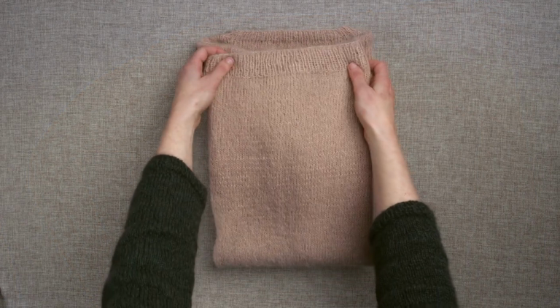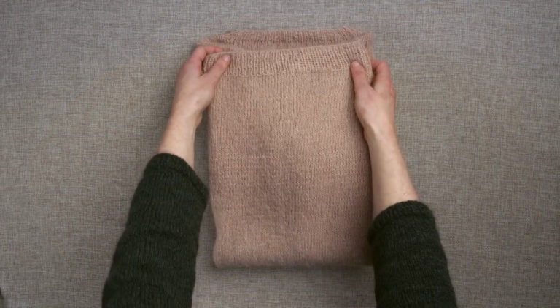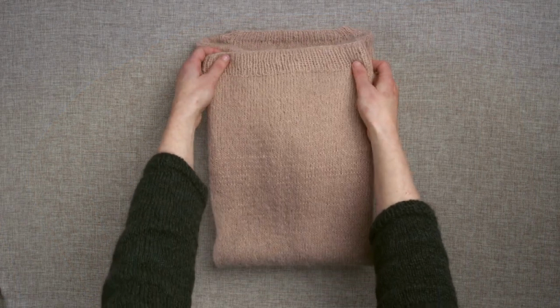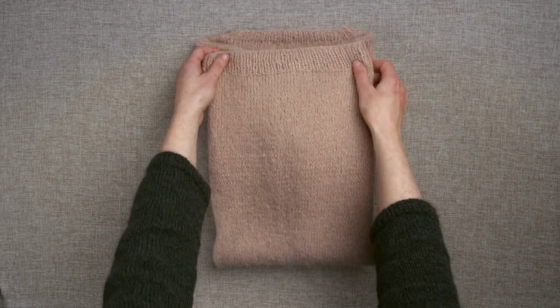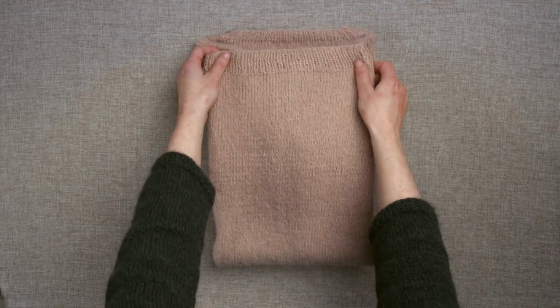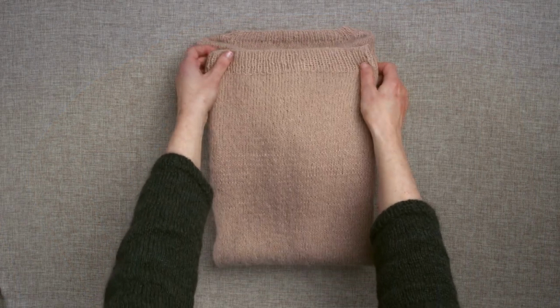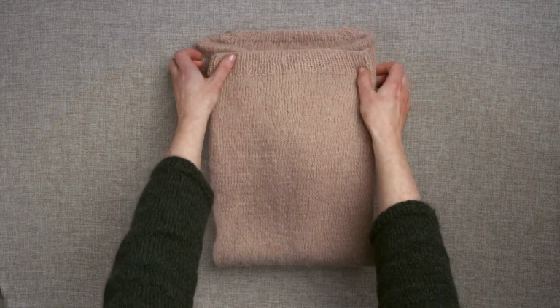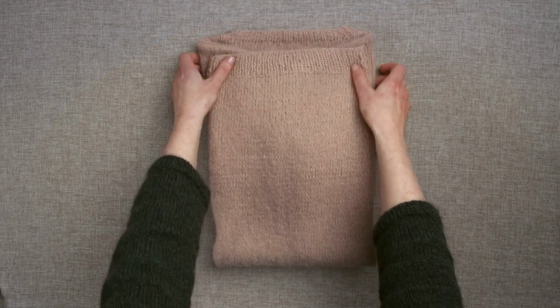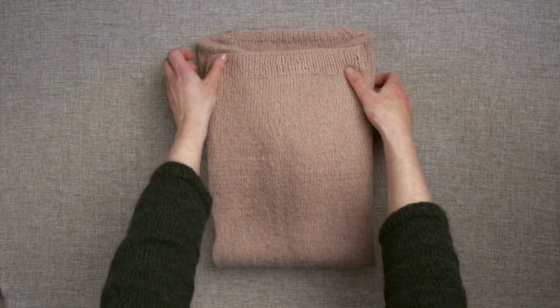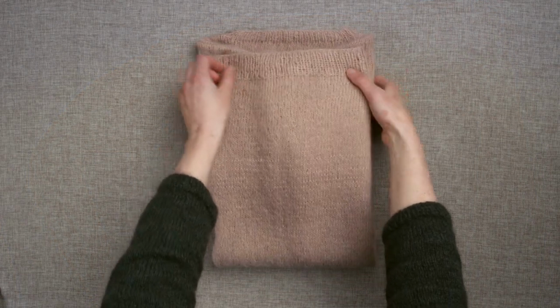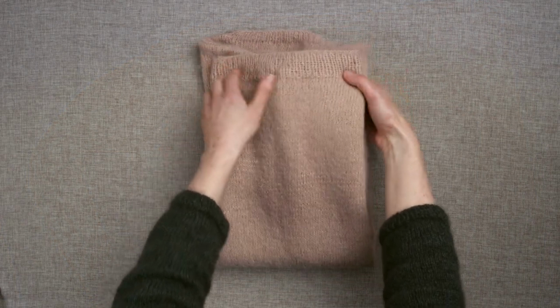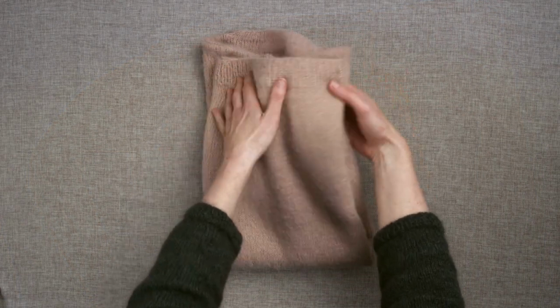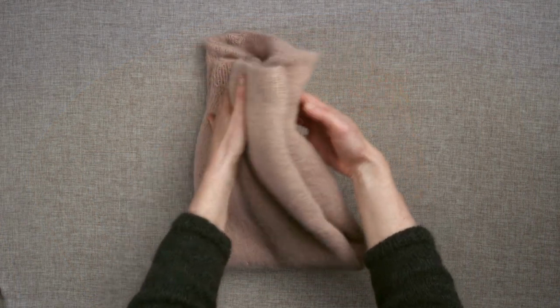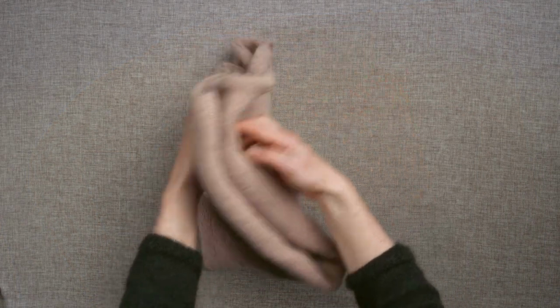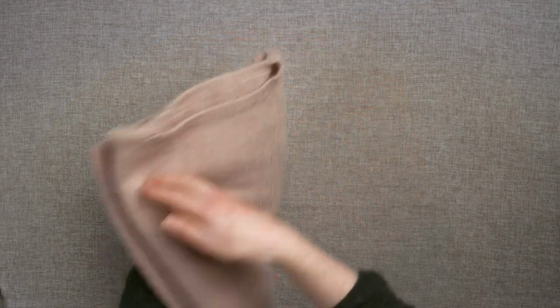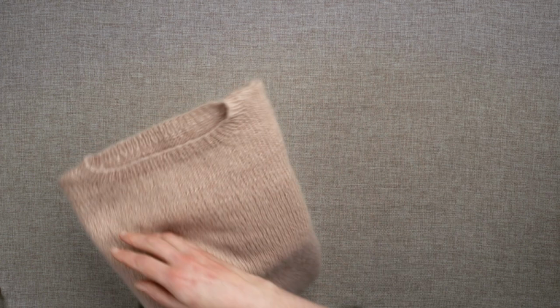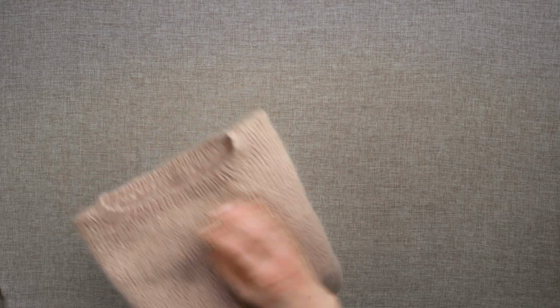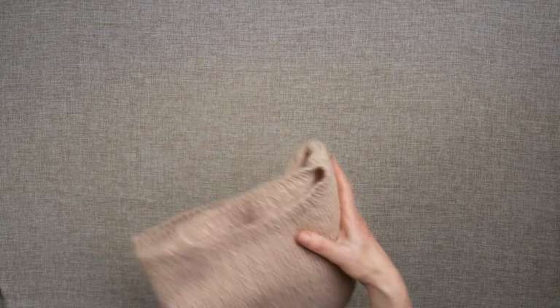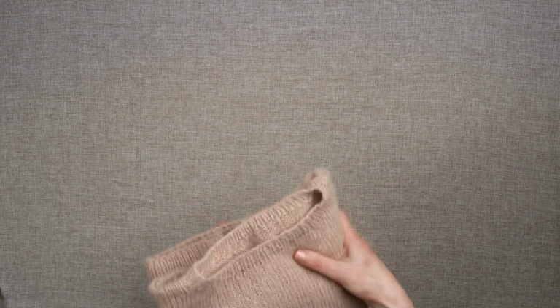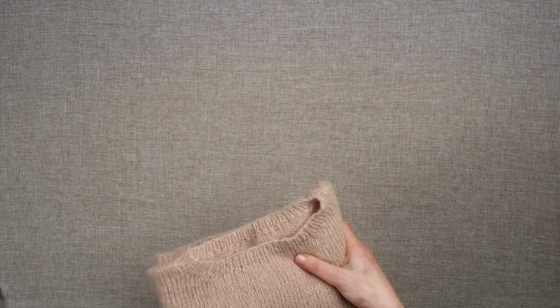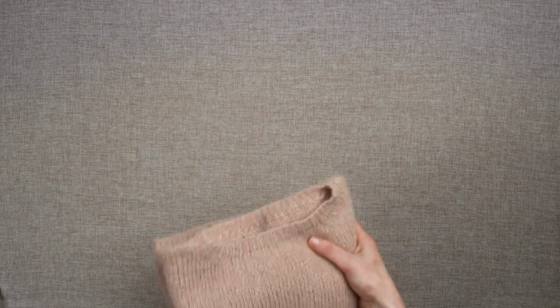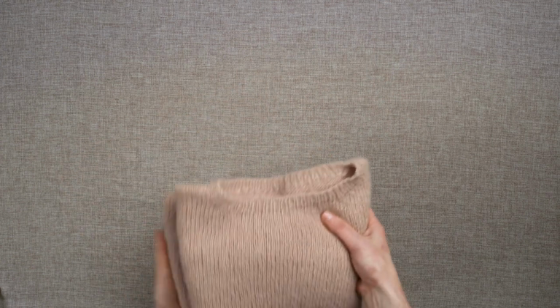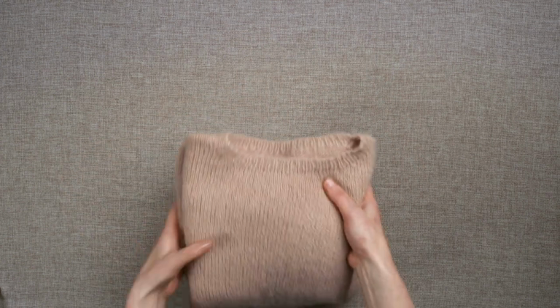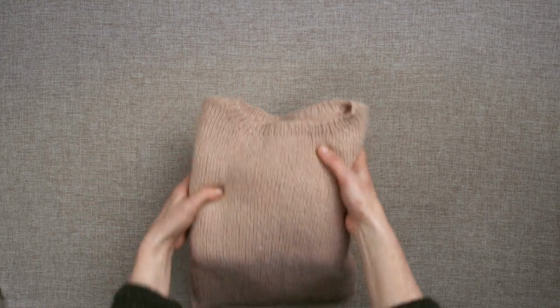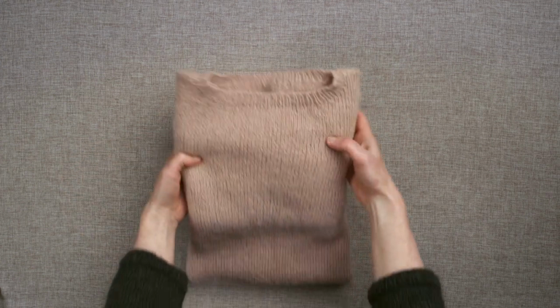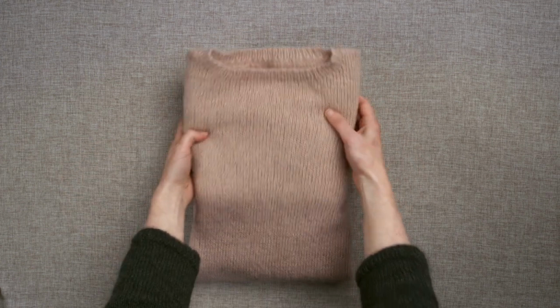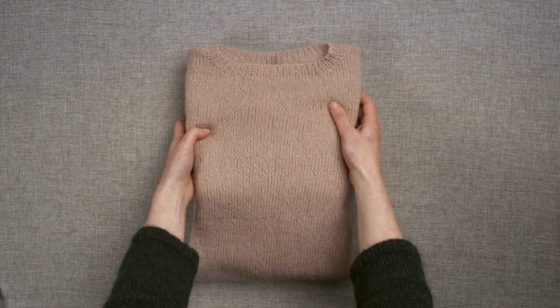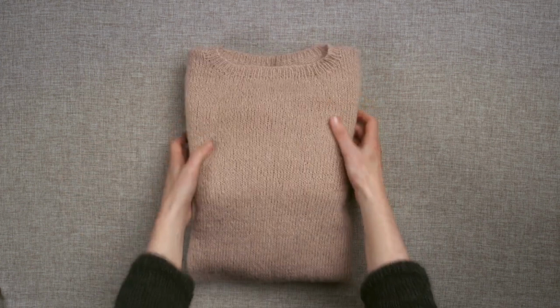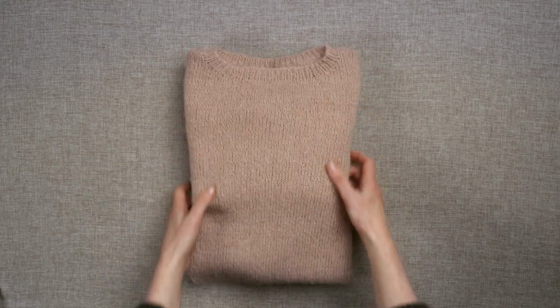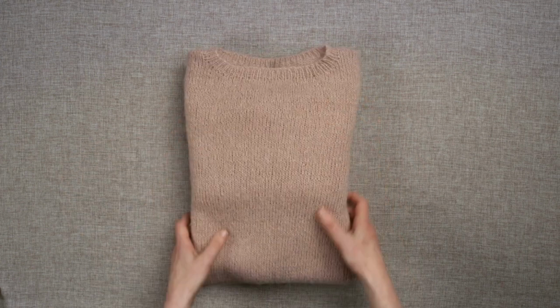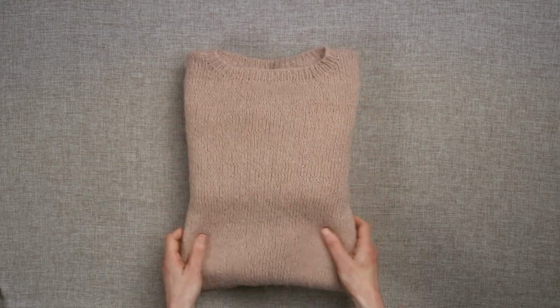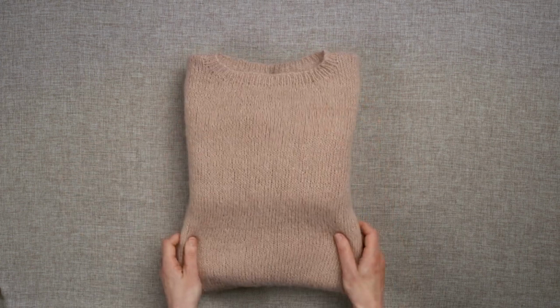Caring for your treasured knits in this way will keep them looking good and lasting a lifetime.